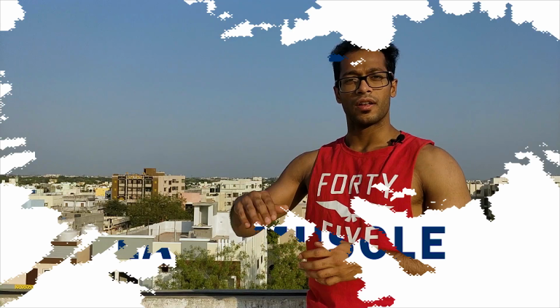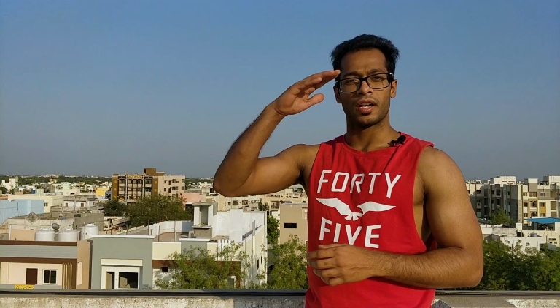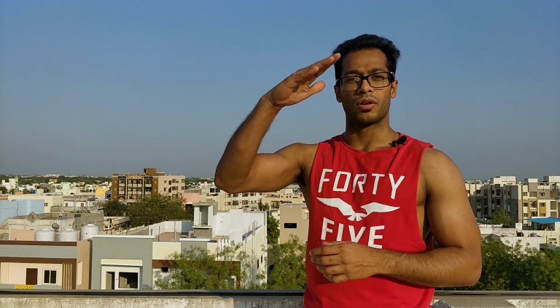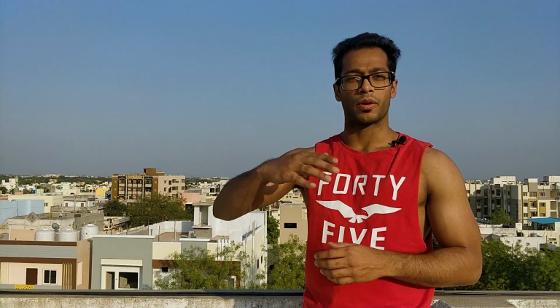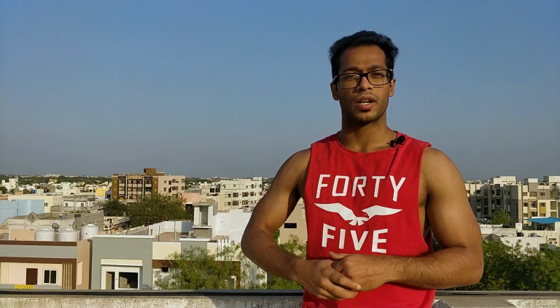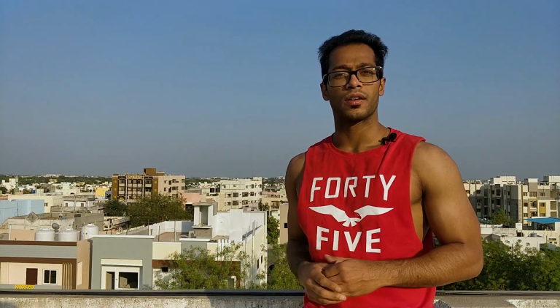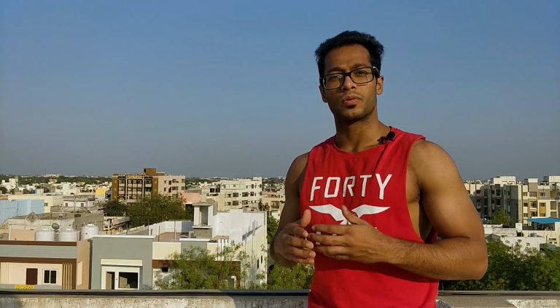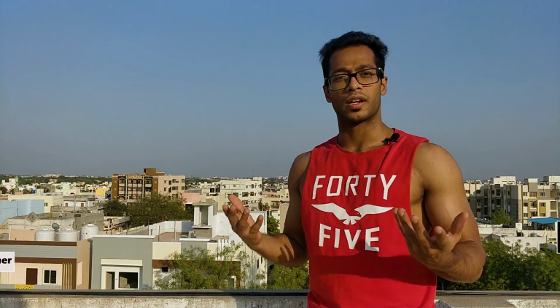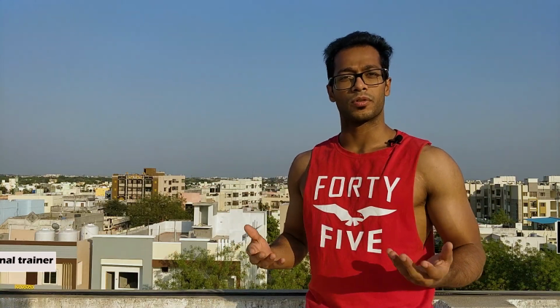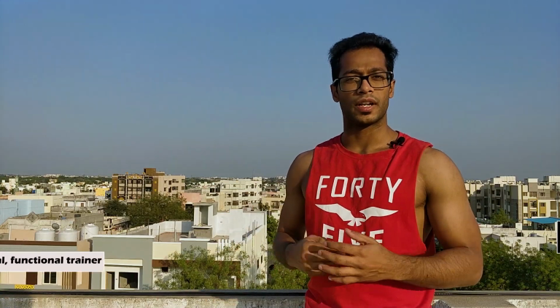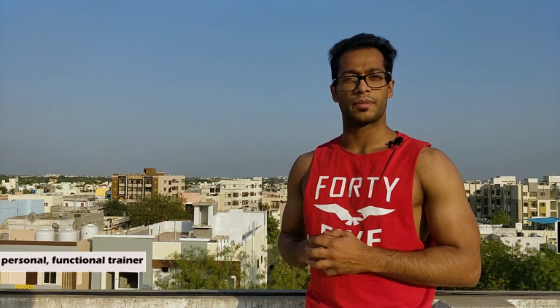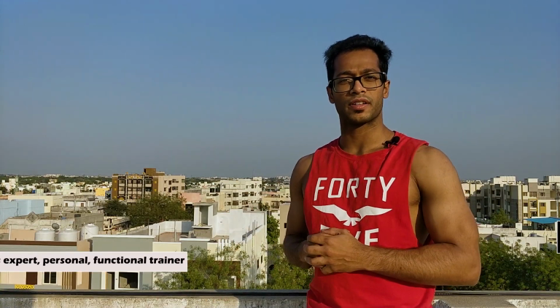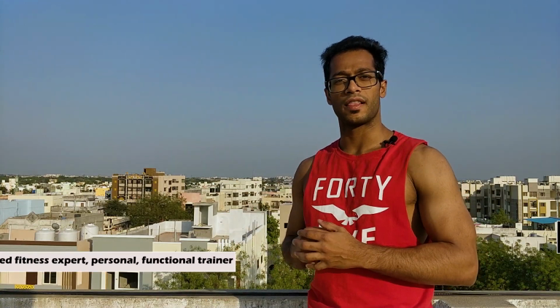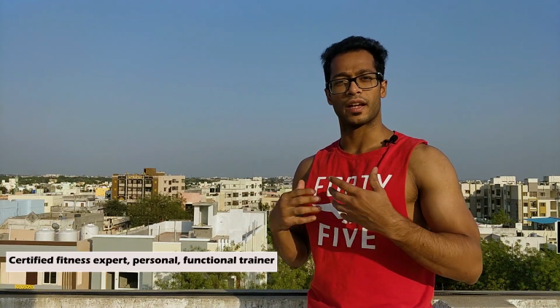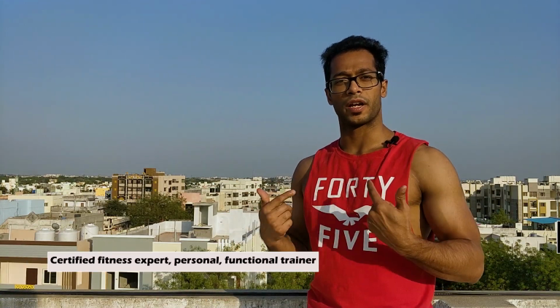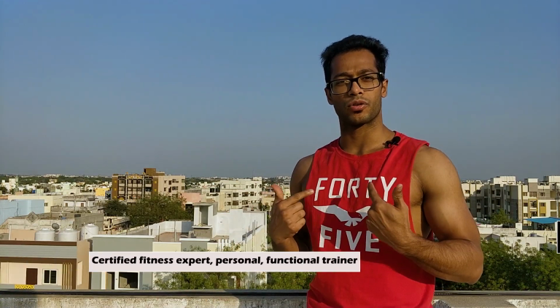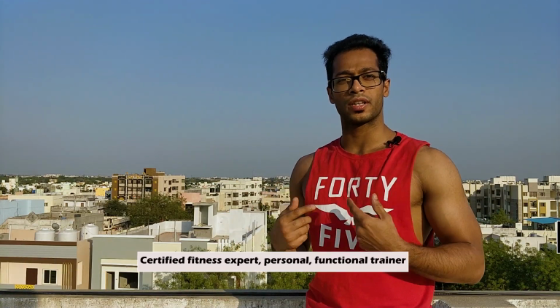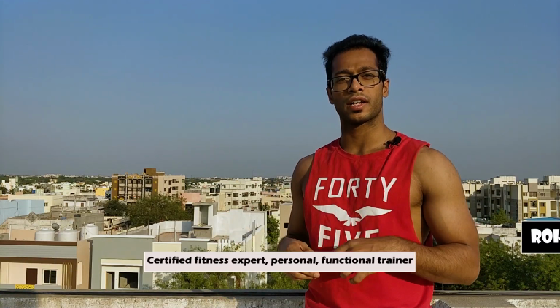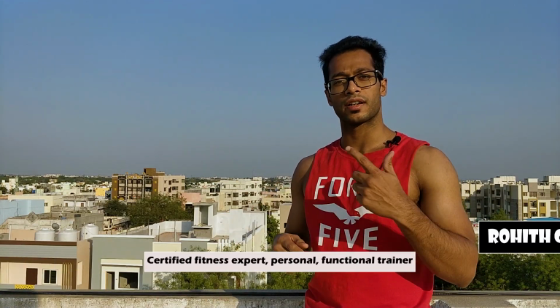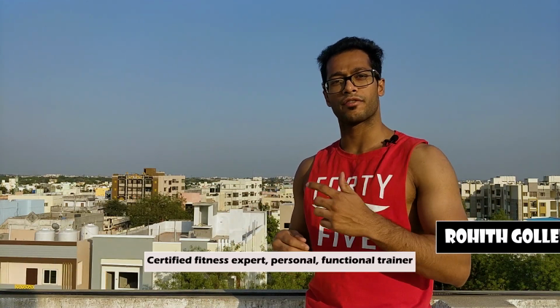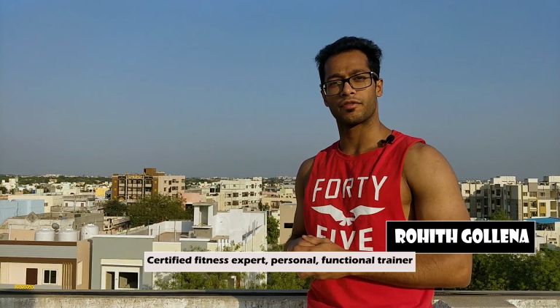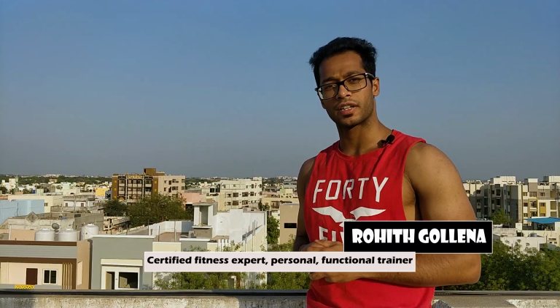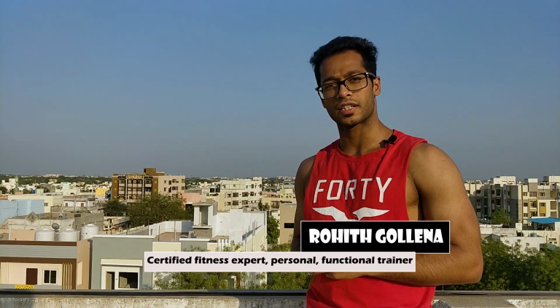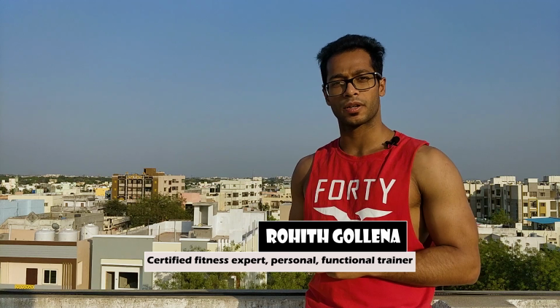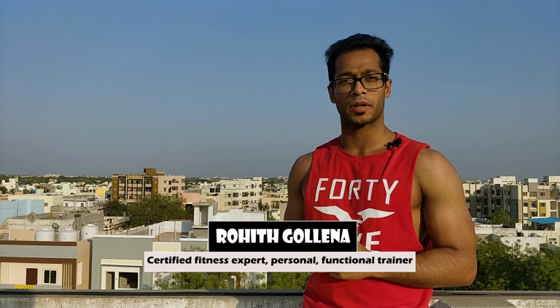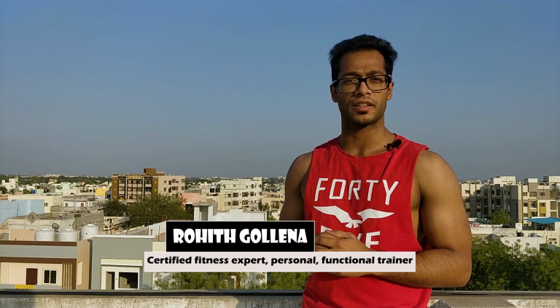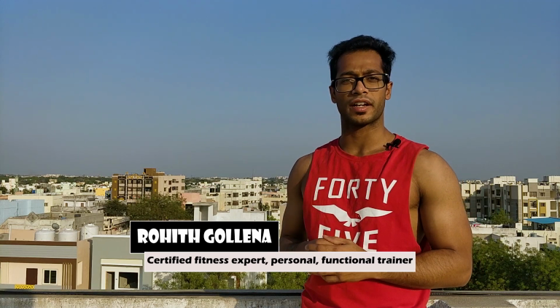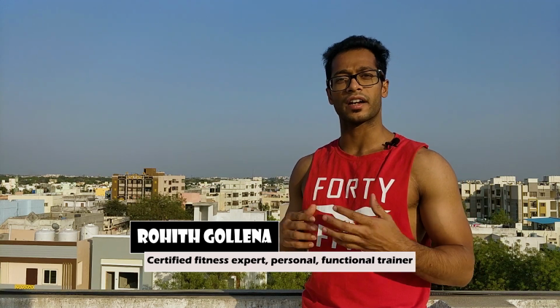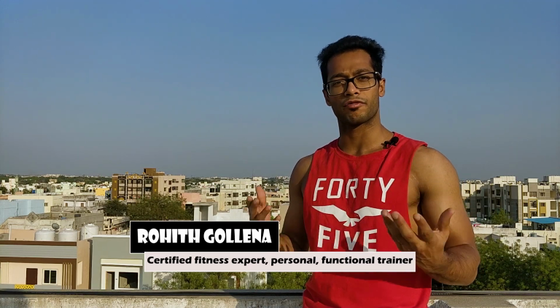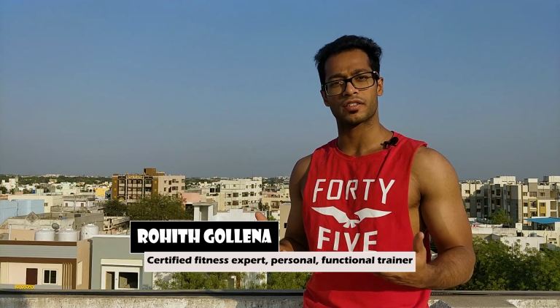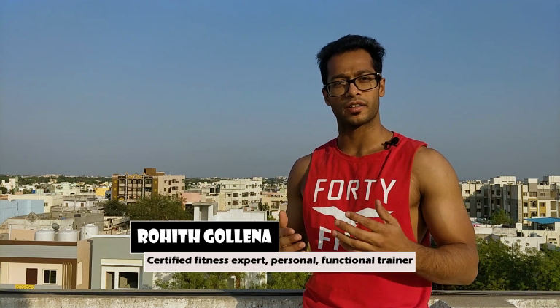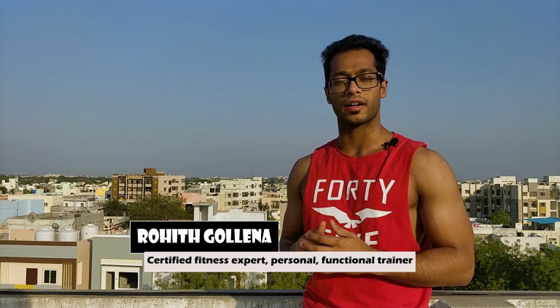Hello everyone. Welcome to Lazy Muscle. My name is Rohit. I'm a certified fitness expert, personal trainer and functional trainer.